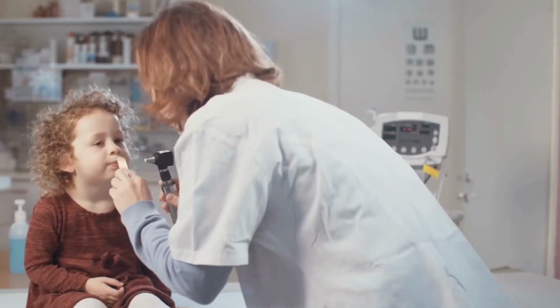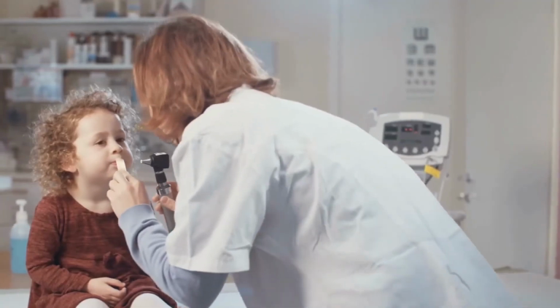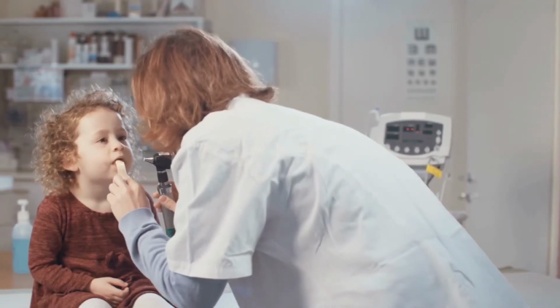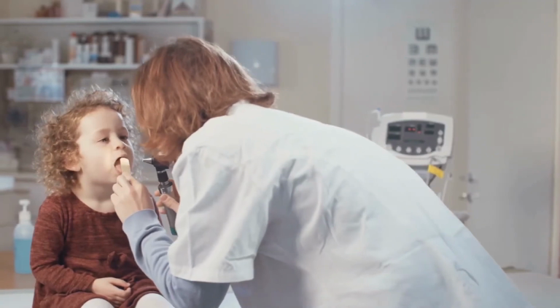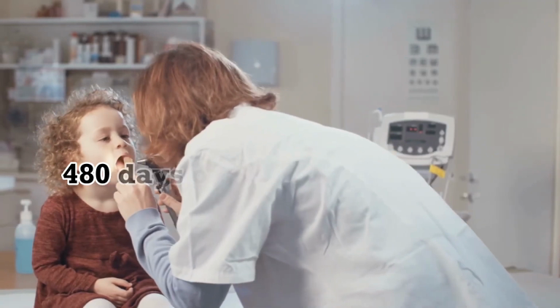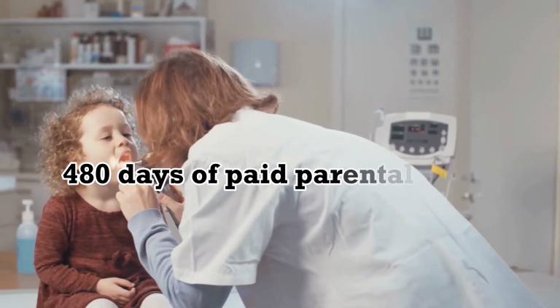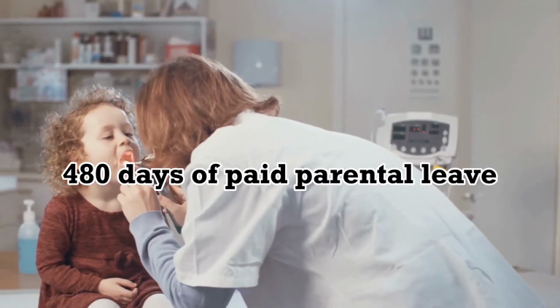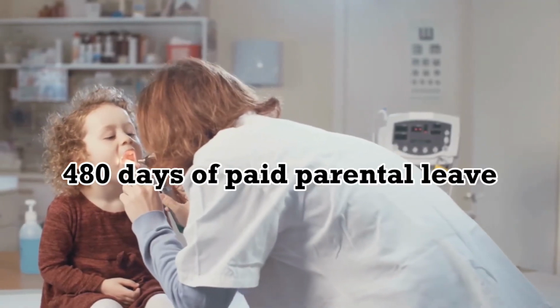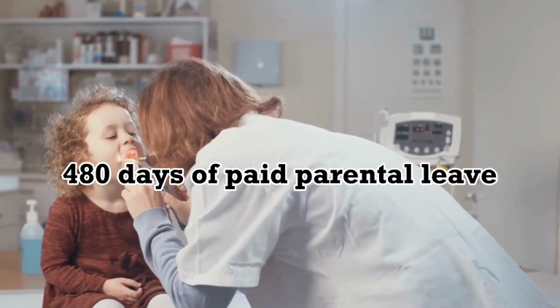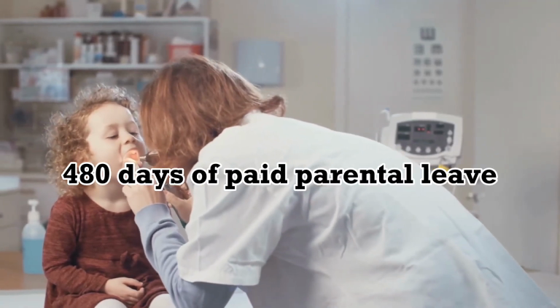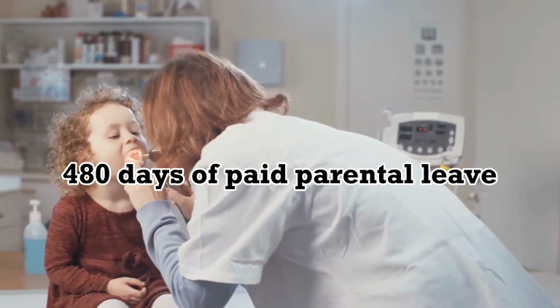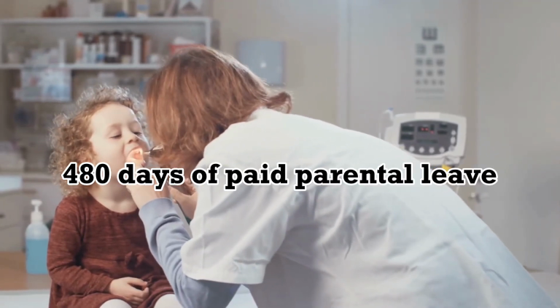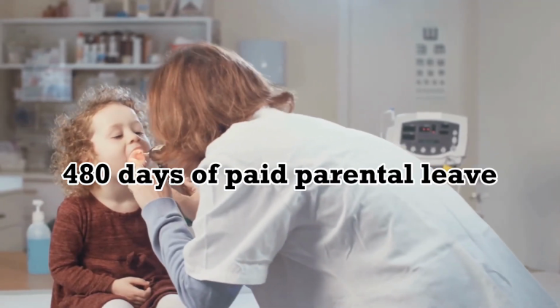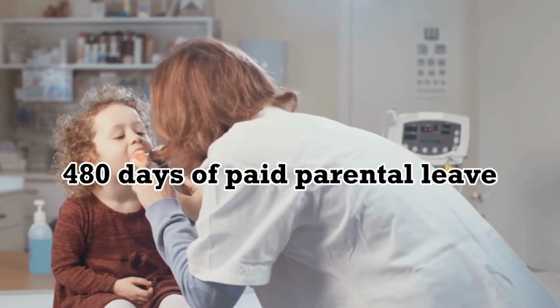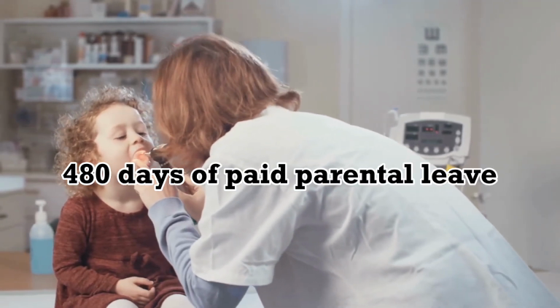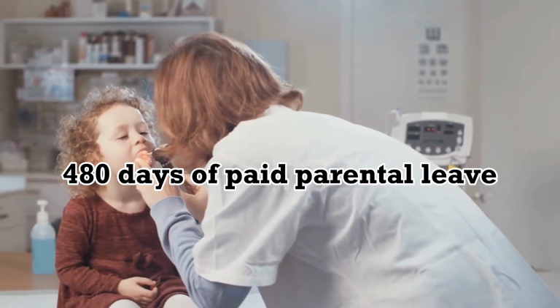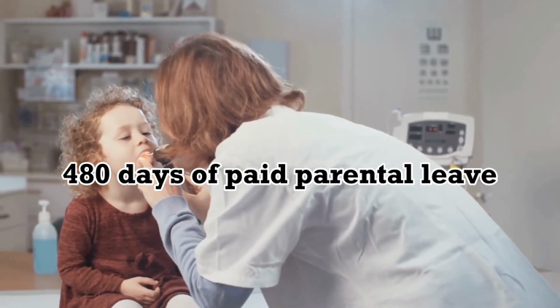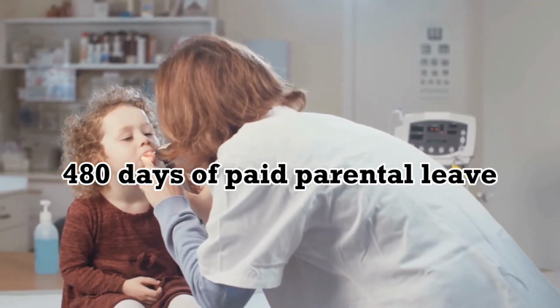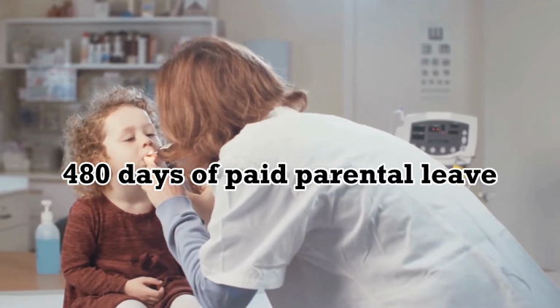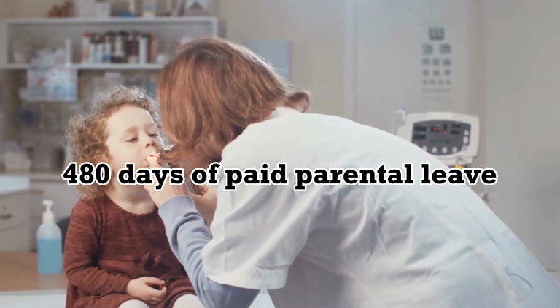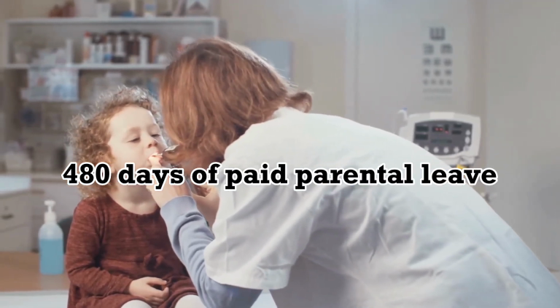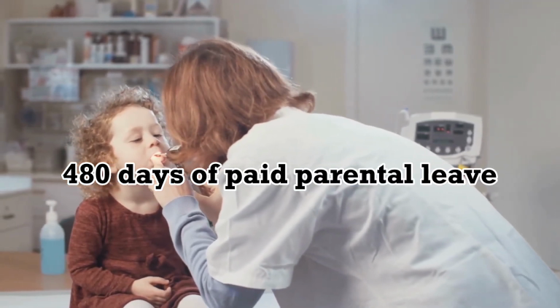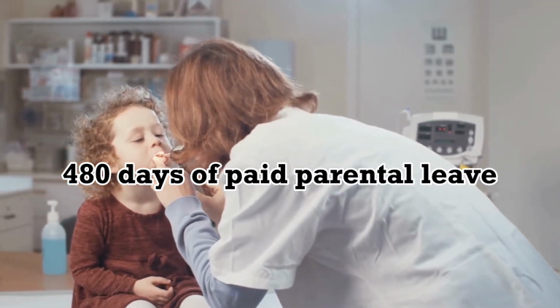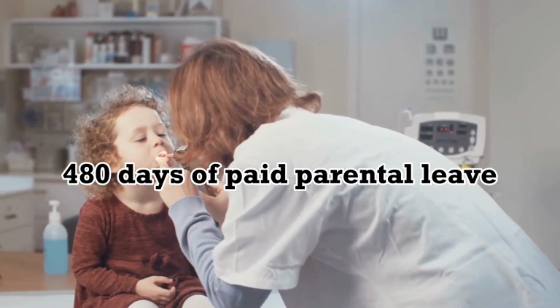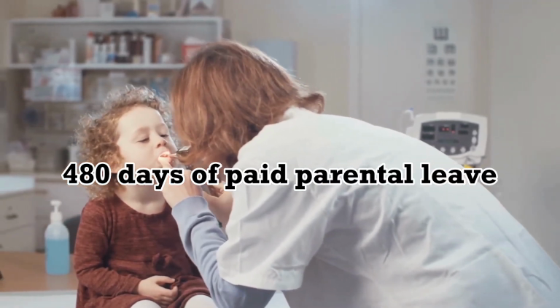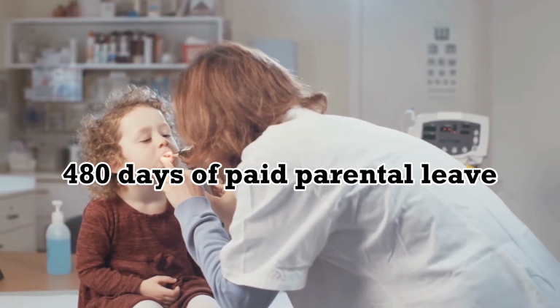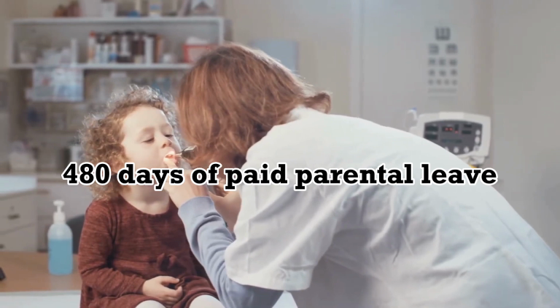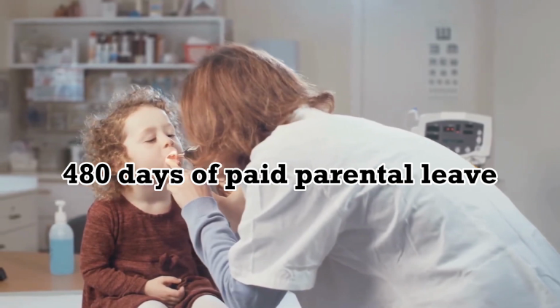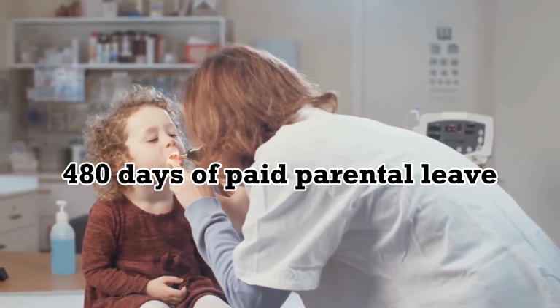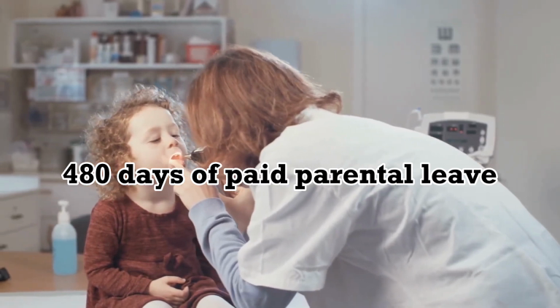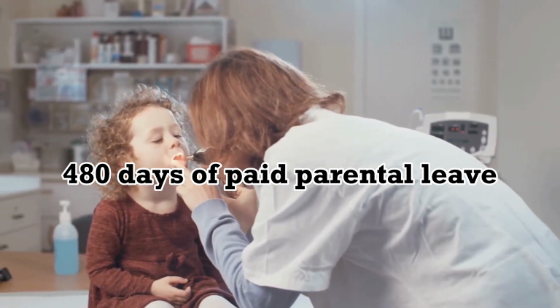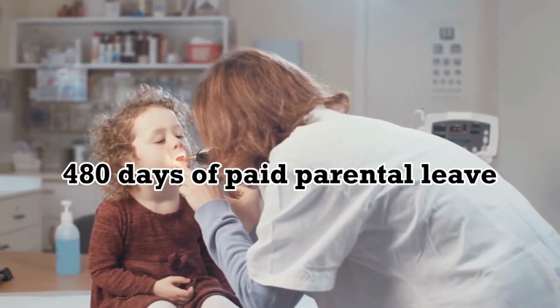New mothers are also entitled to a minimum of 480 days of paid parental leave, which can be shared between both parents.